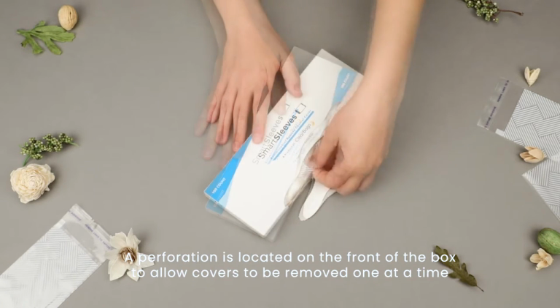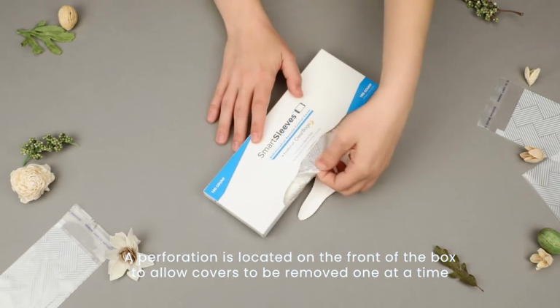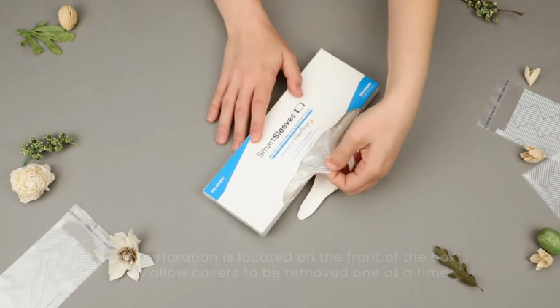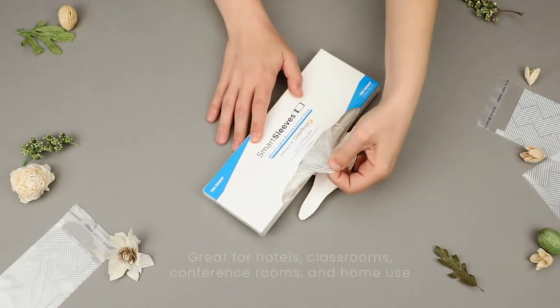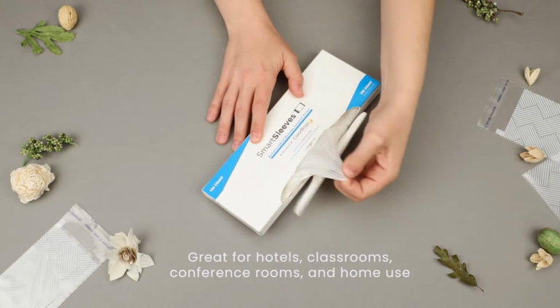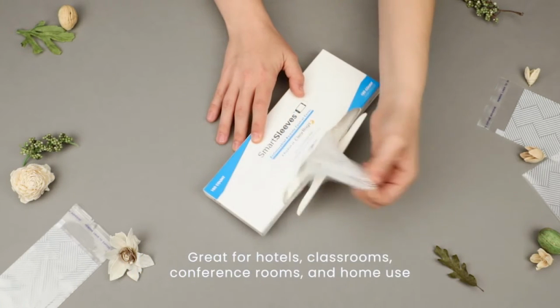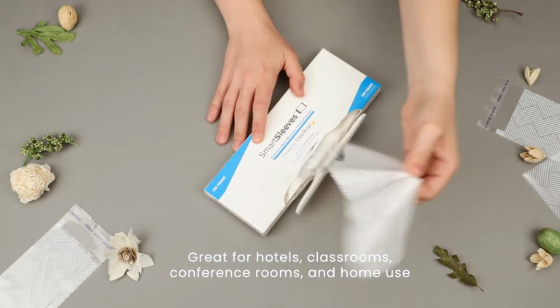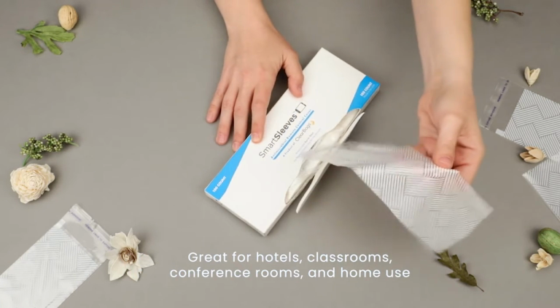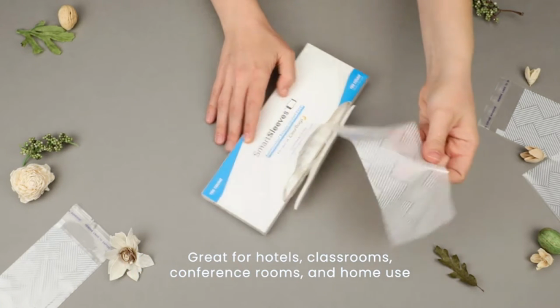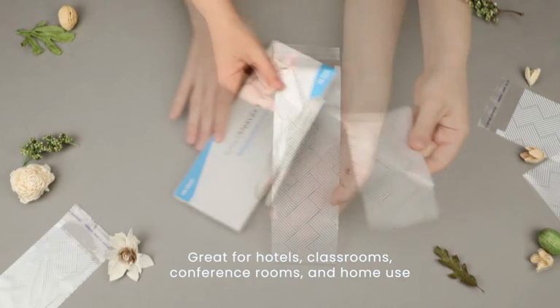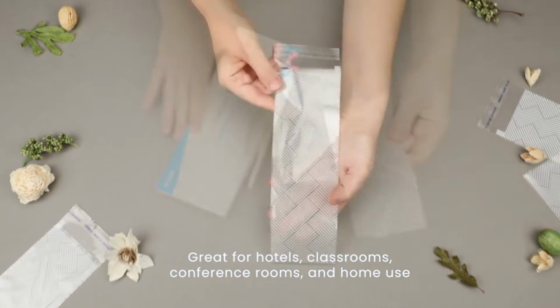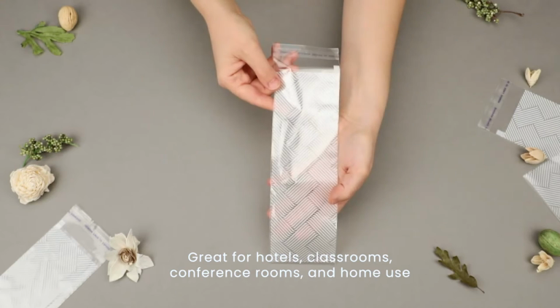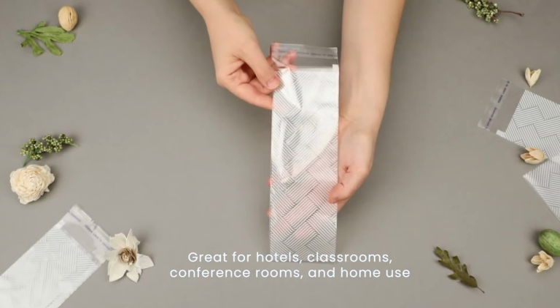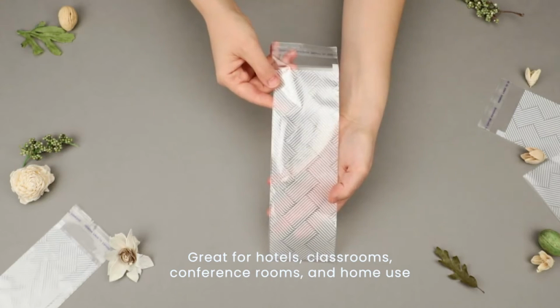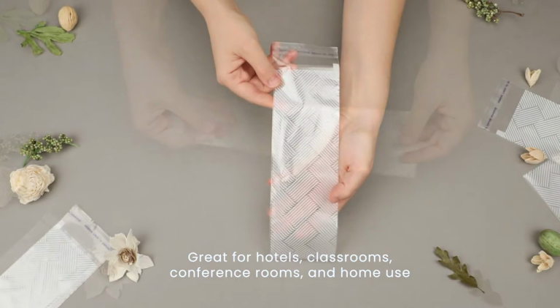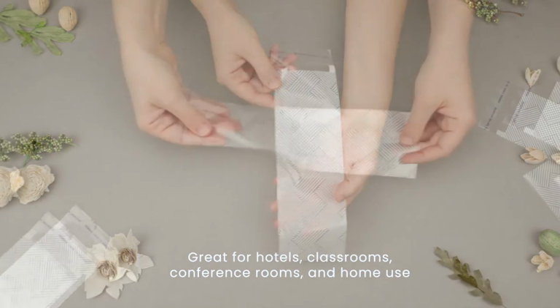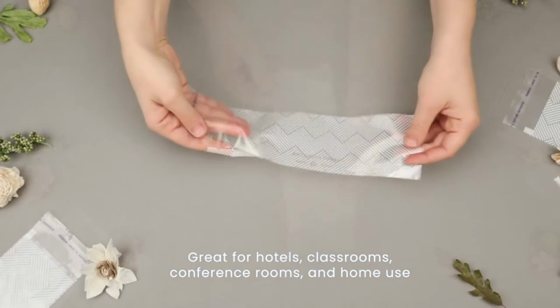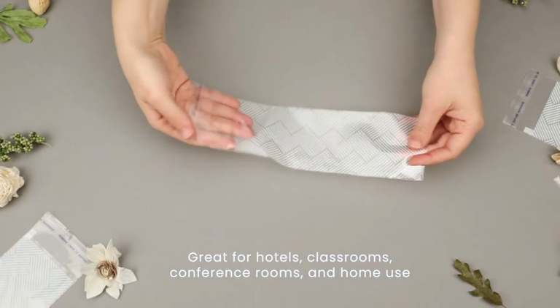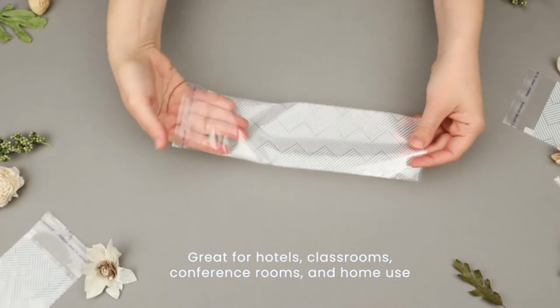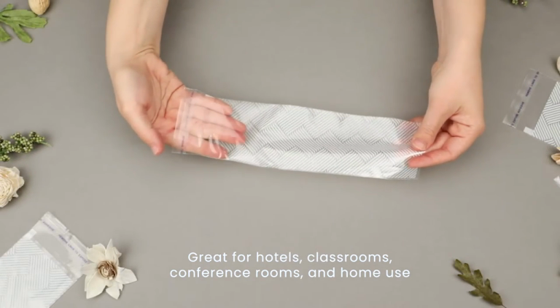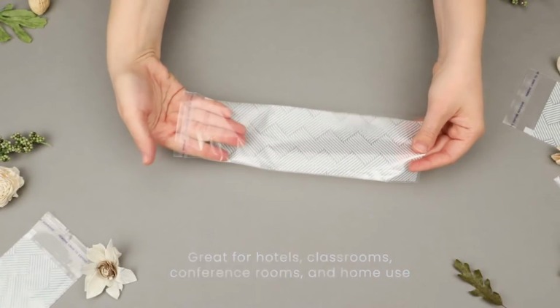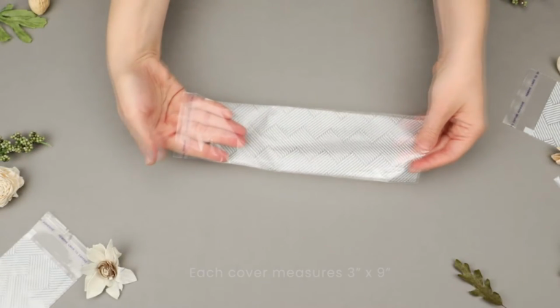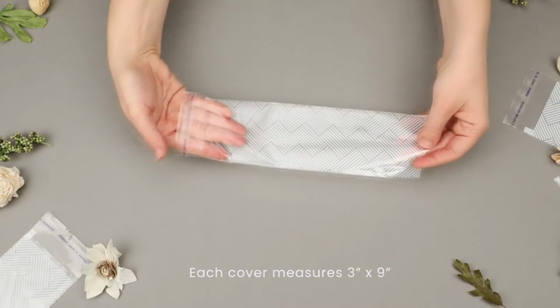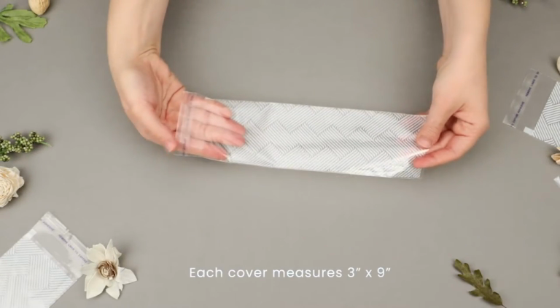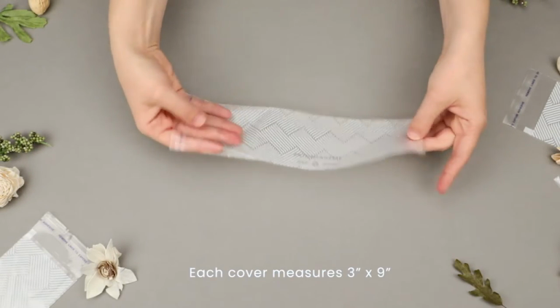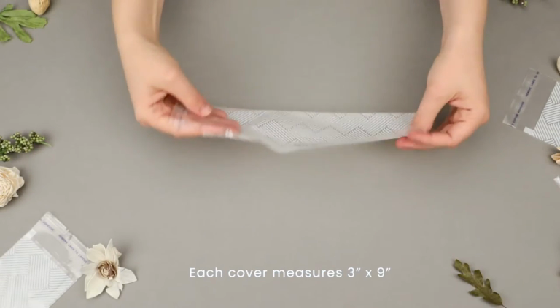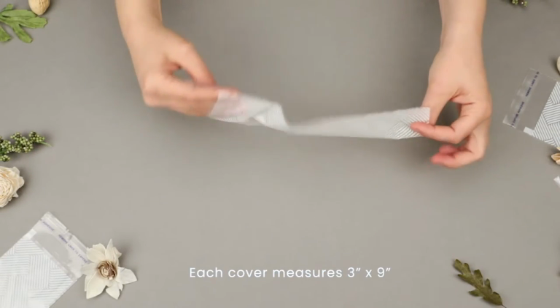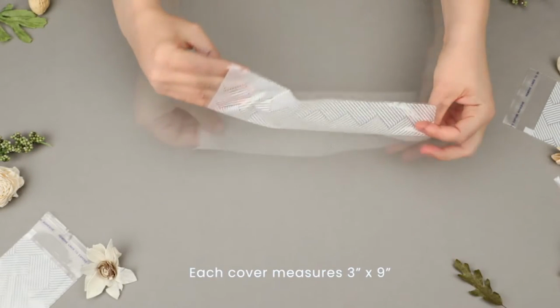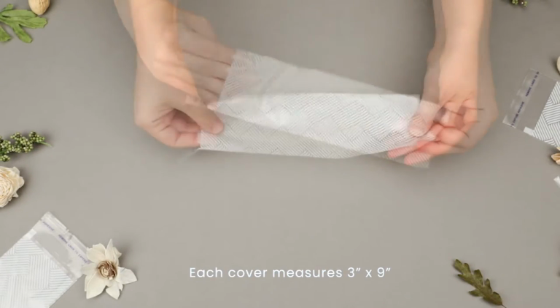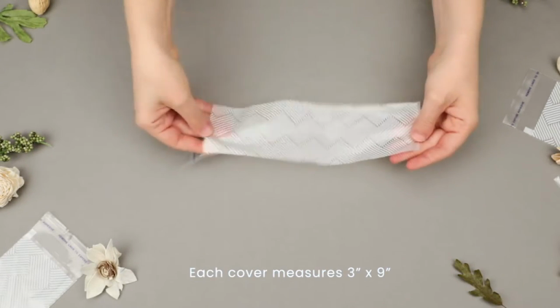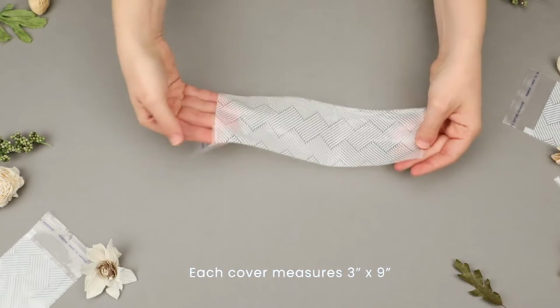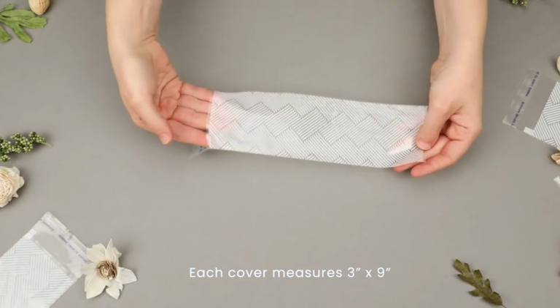Great for hotels, classrooms, conference rooms, and home use. They measure three inches by nine inches.